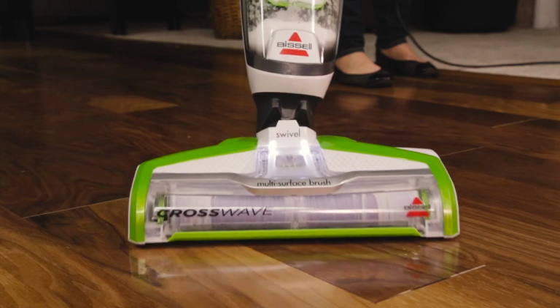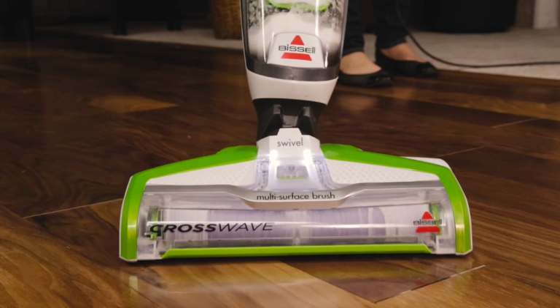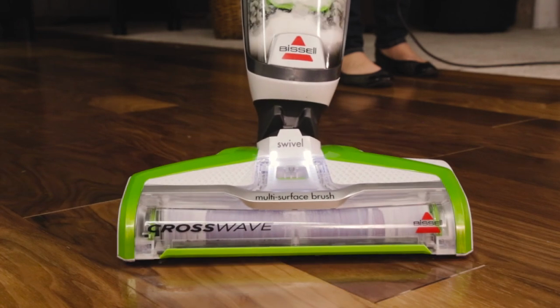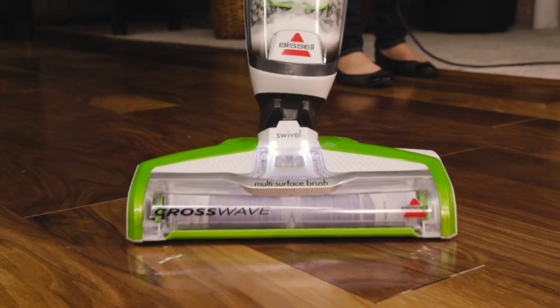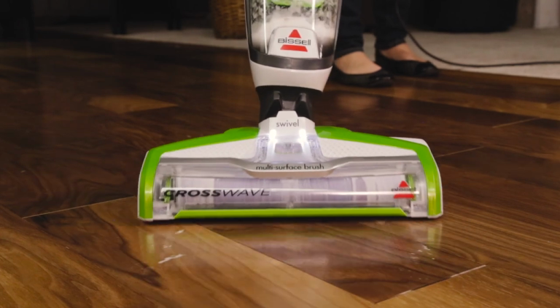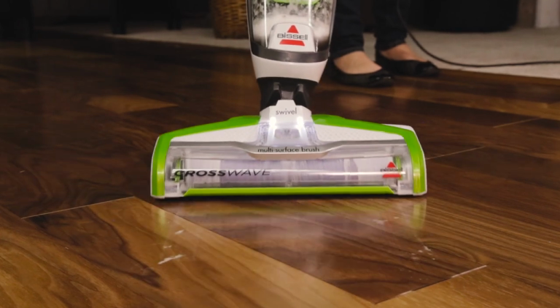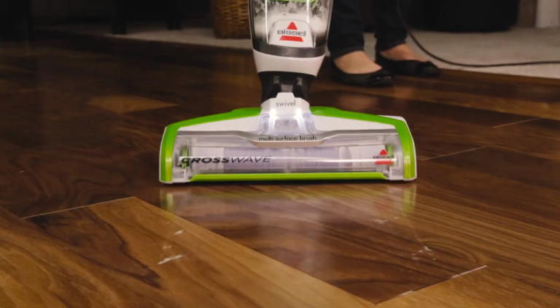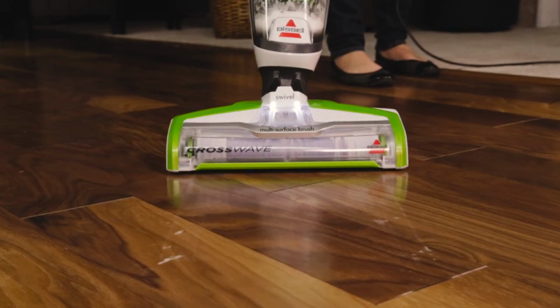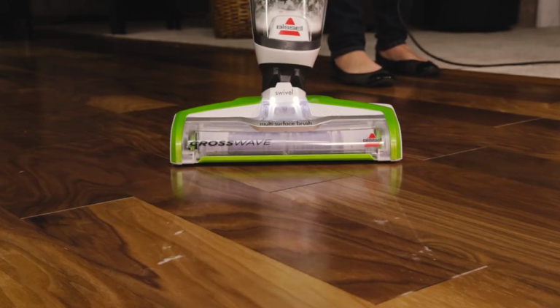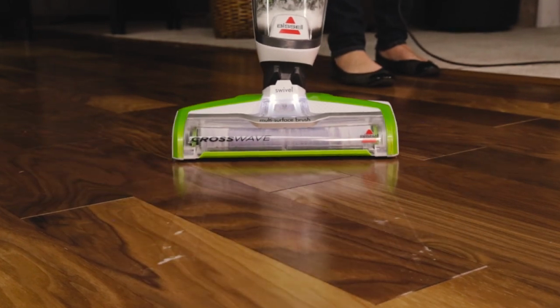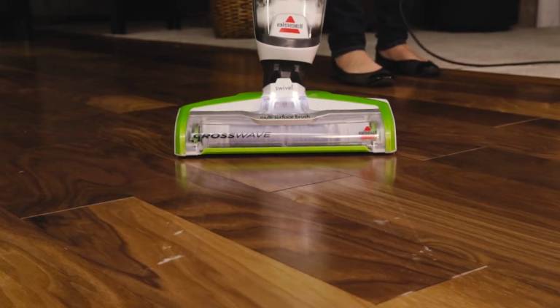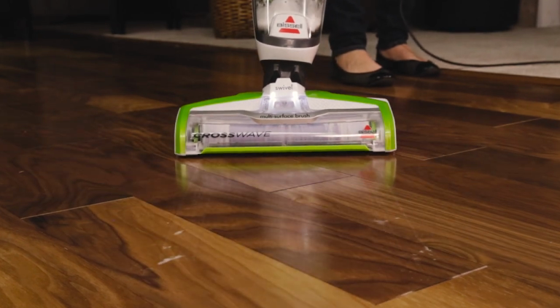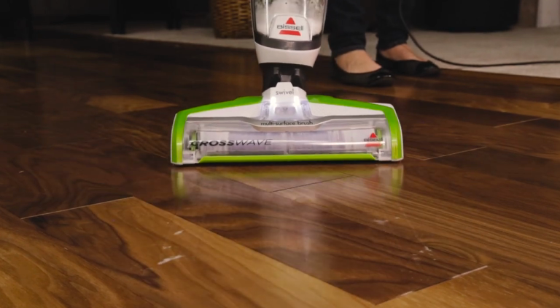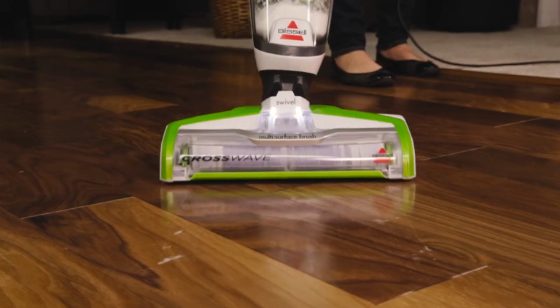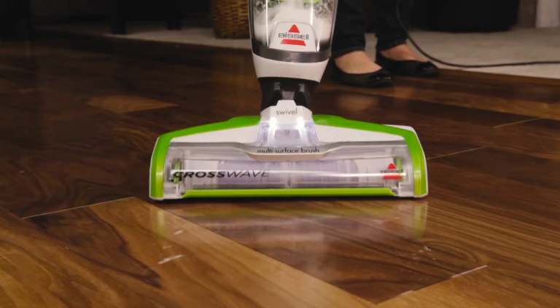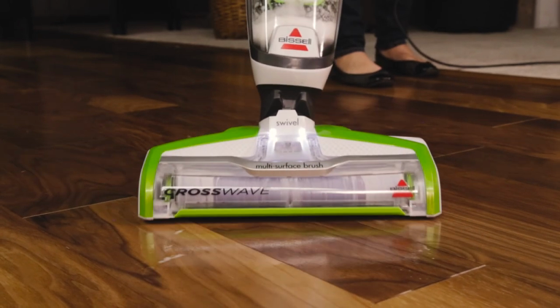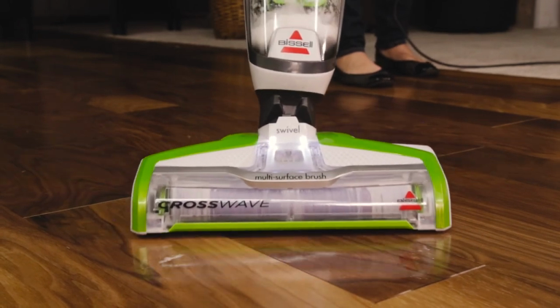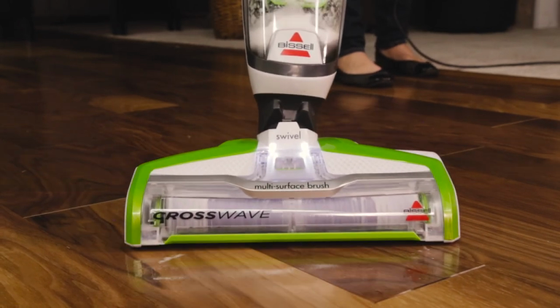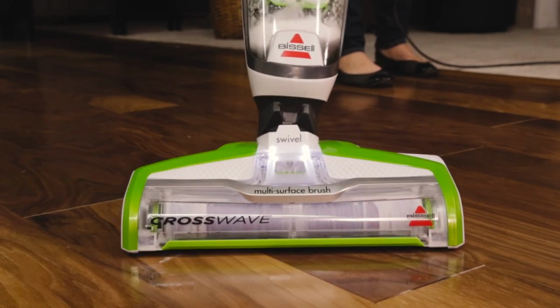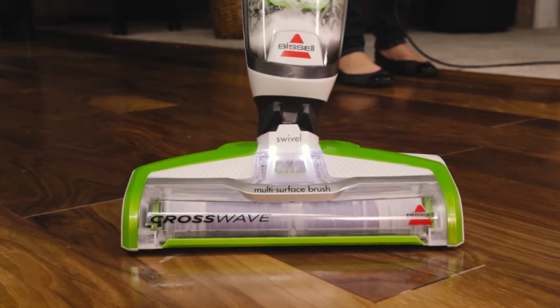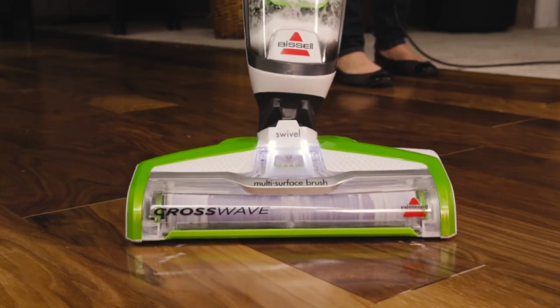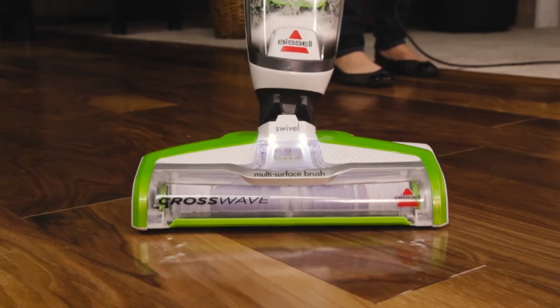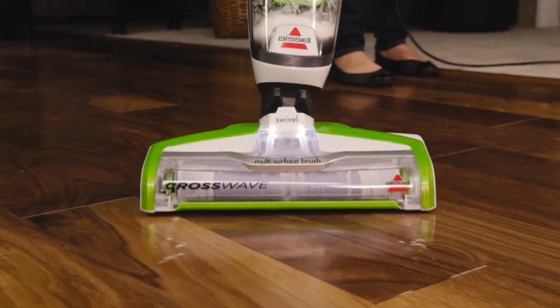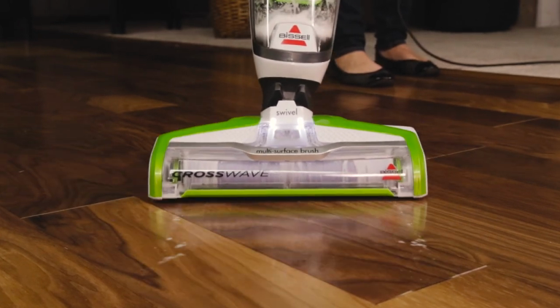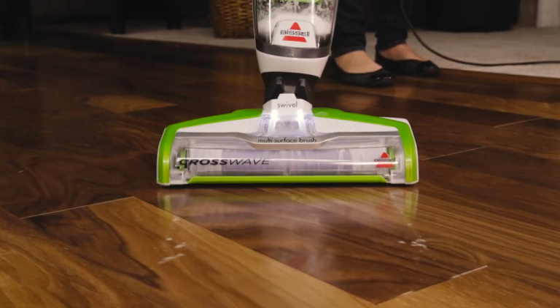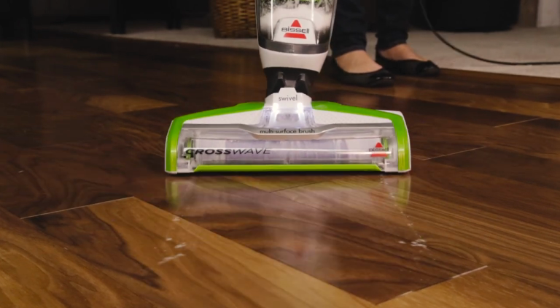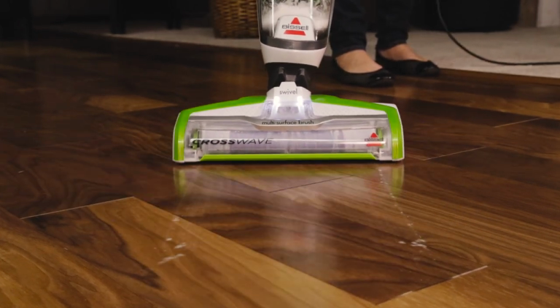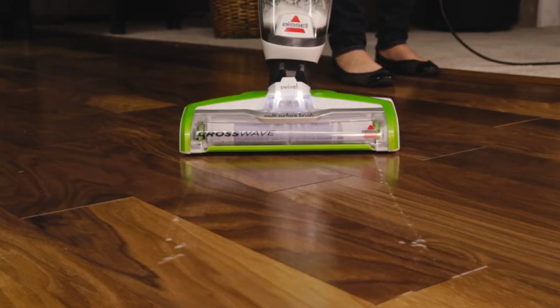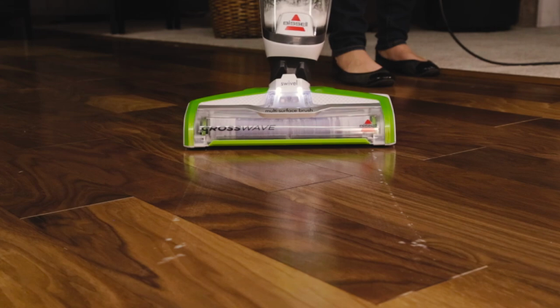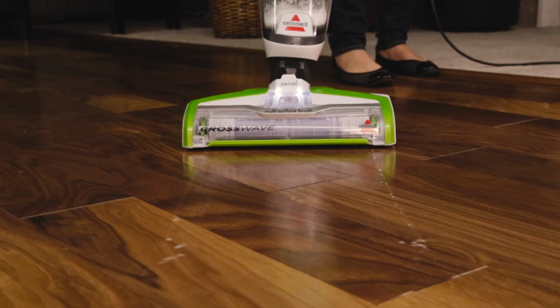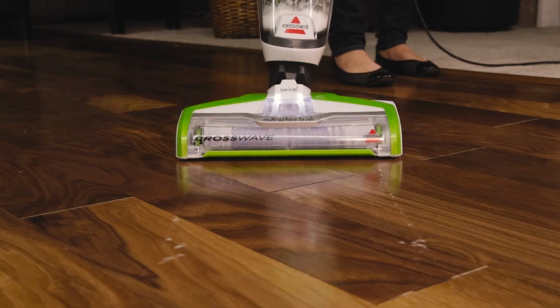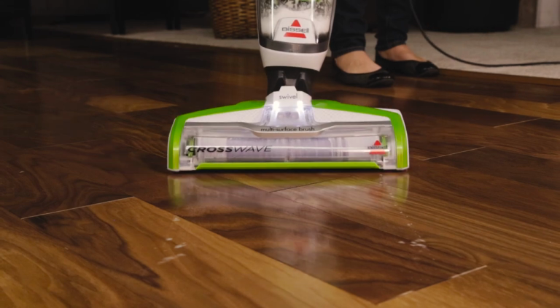Are you experiencing water streaking on your floors while using your CrossWave? Here are some tips to help.